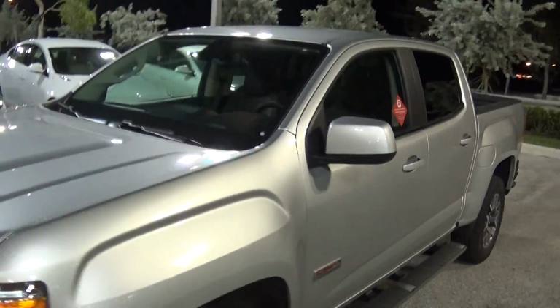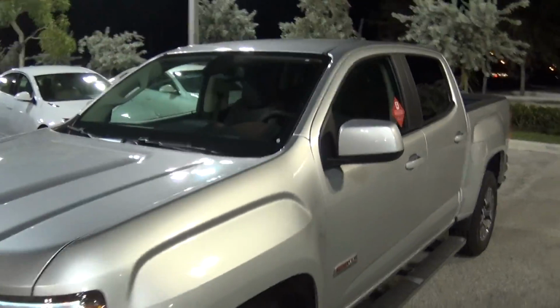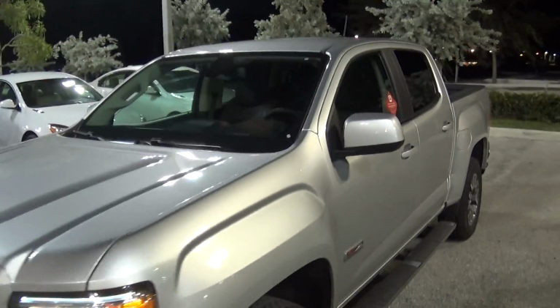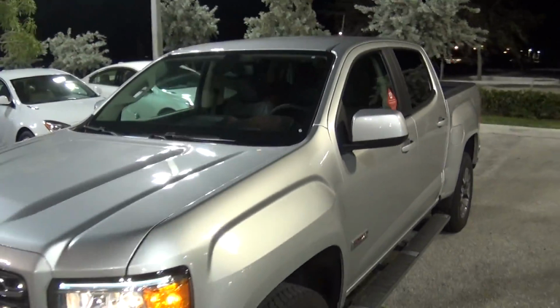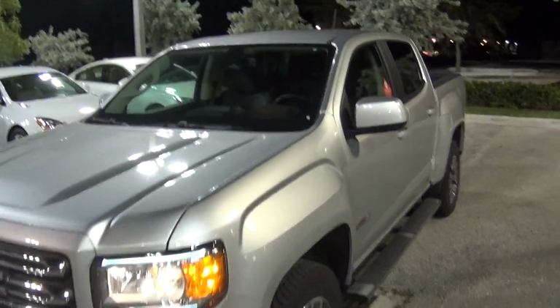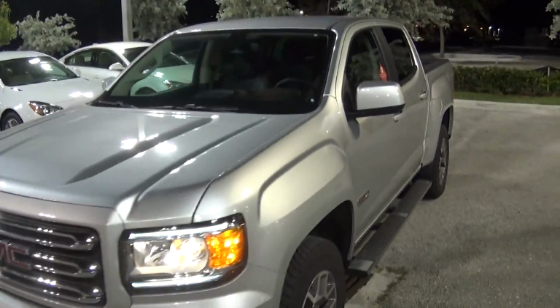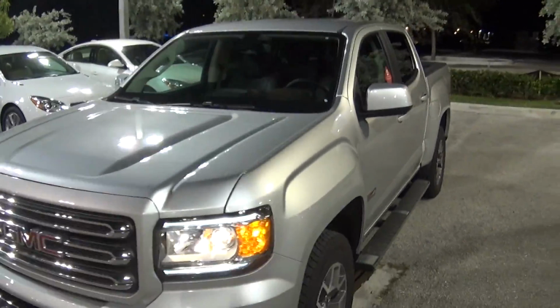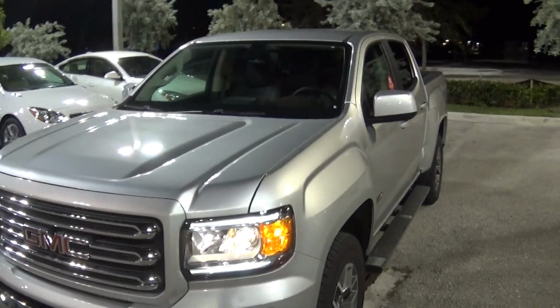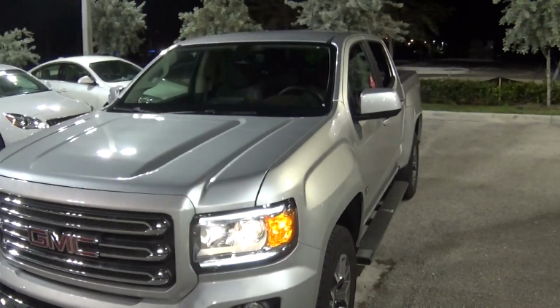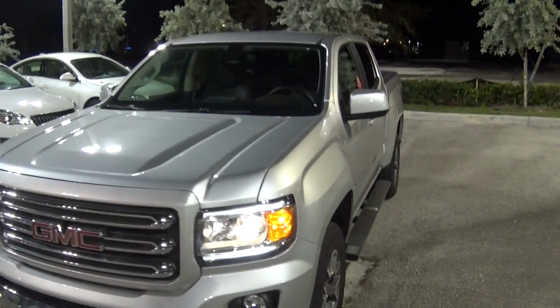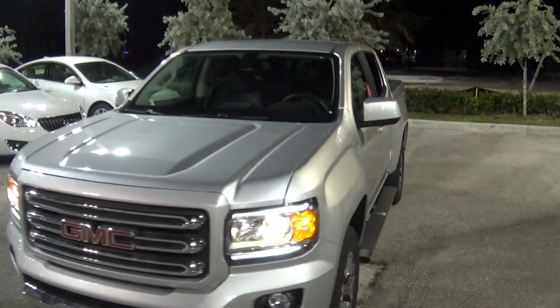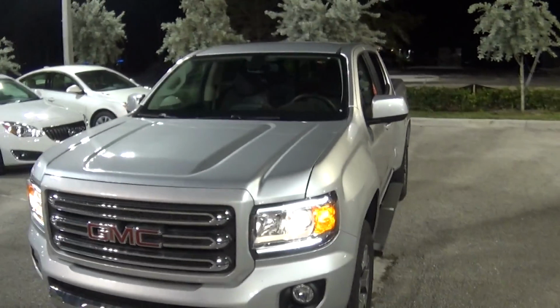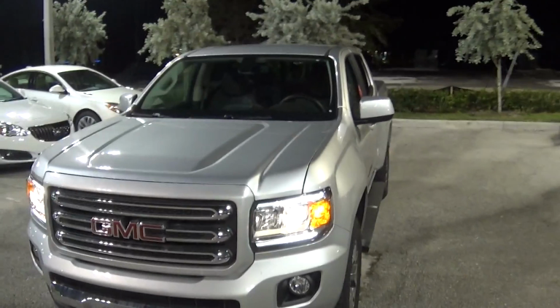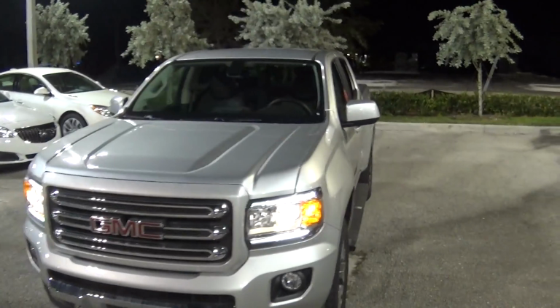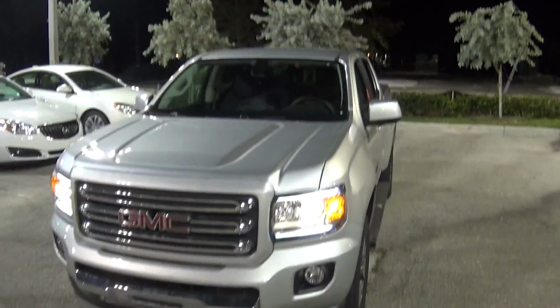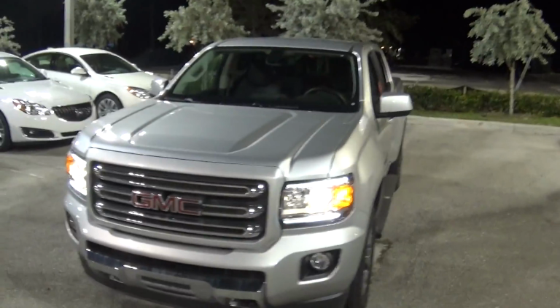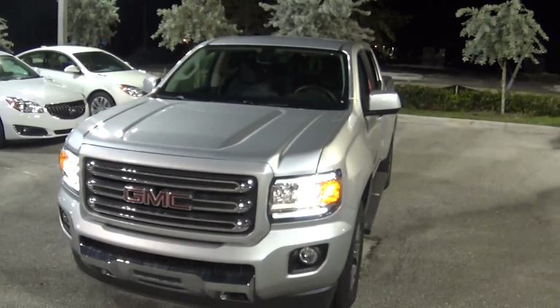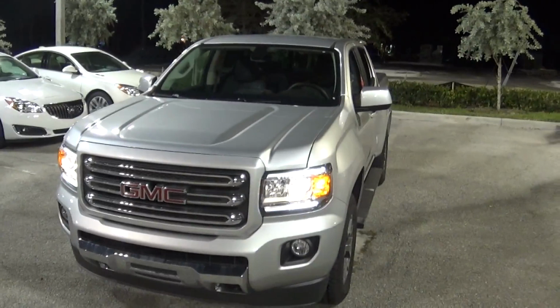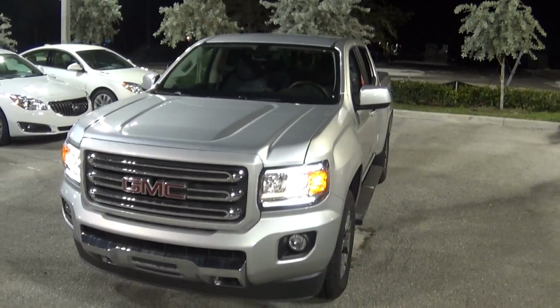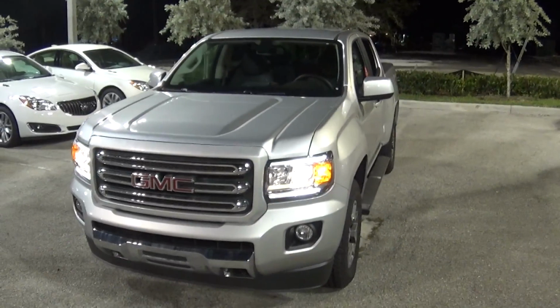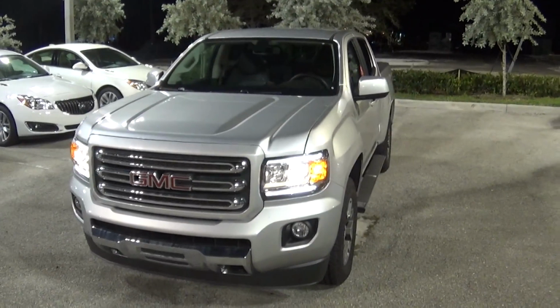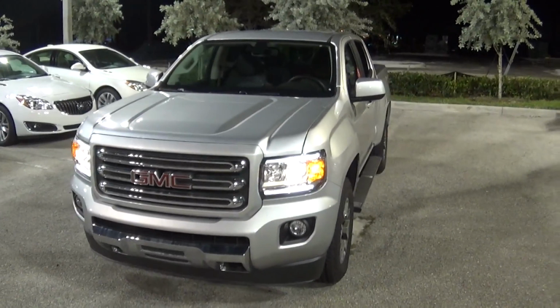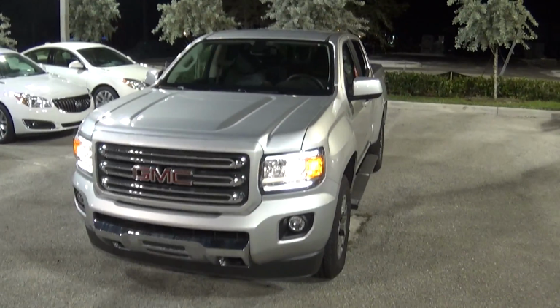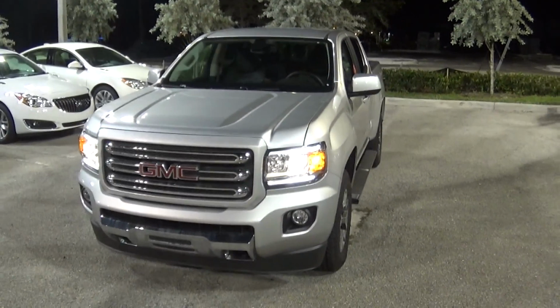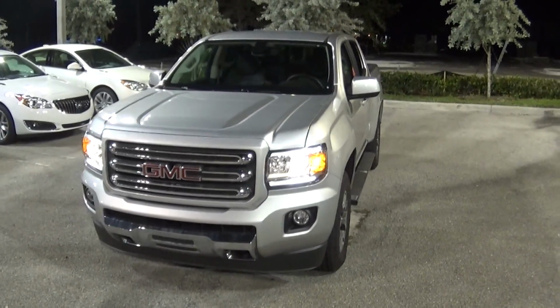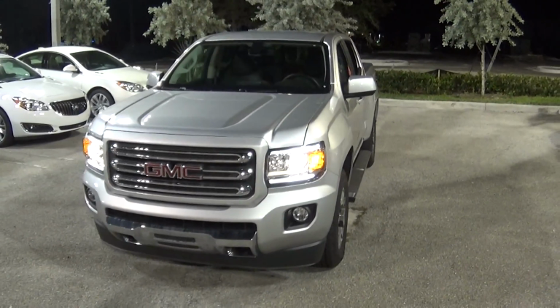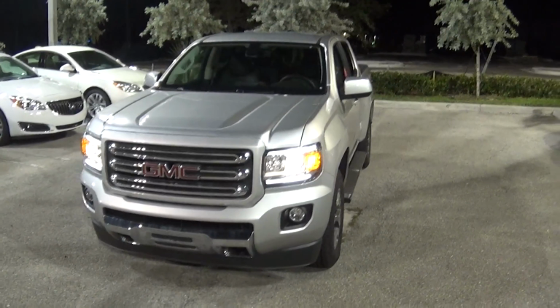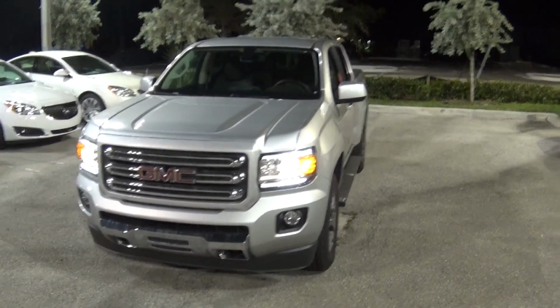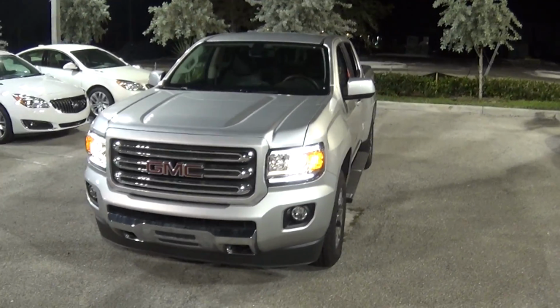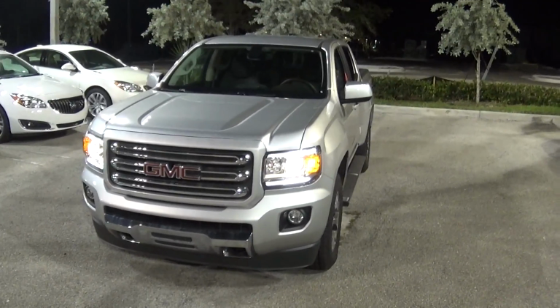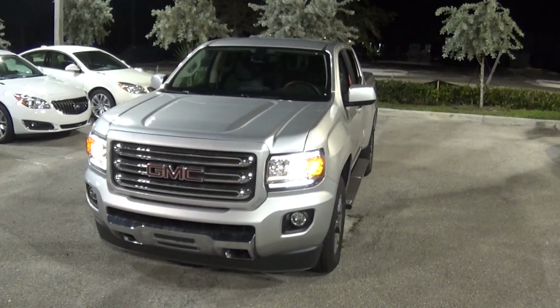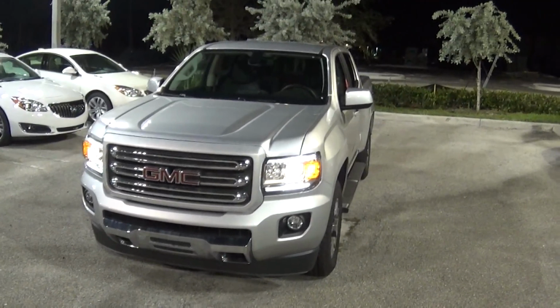Again, this is Jacqueline from Delray Buick GMC. I'm going to get you this video out and I look forward to working with you. Thank you.